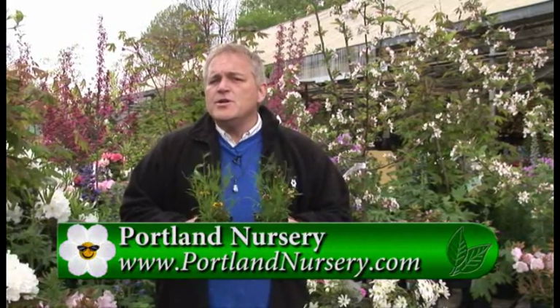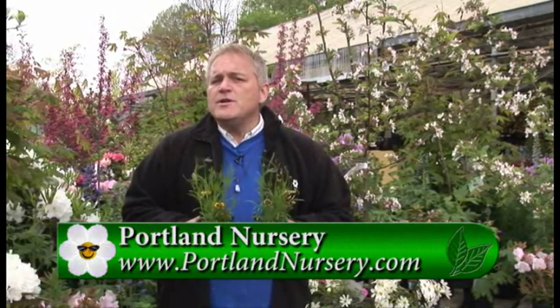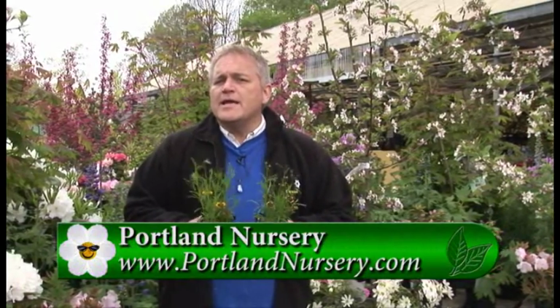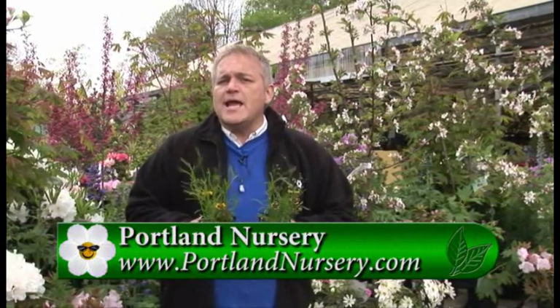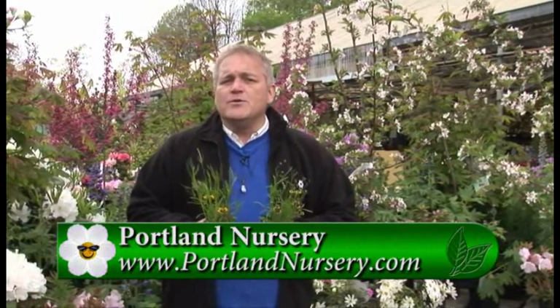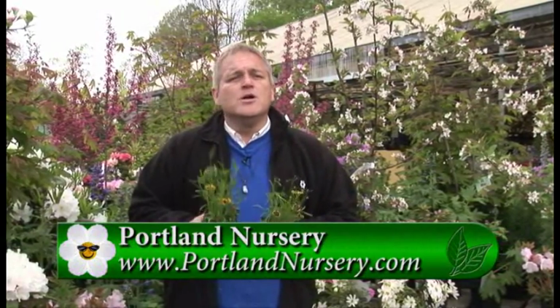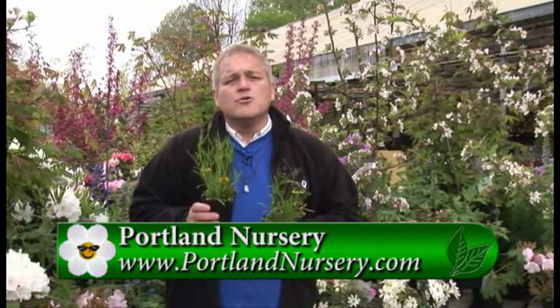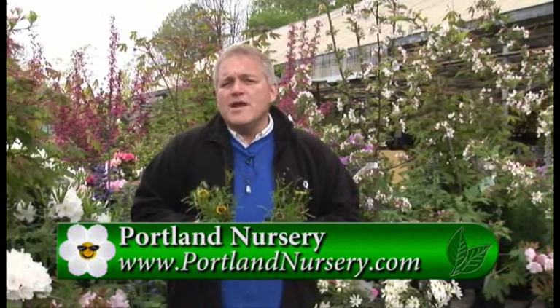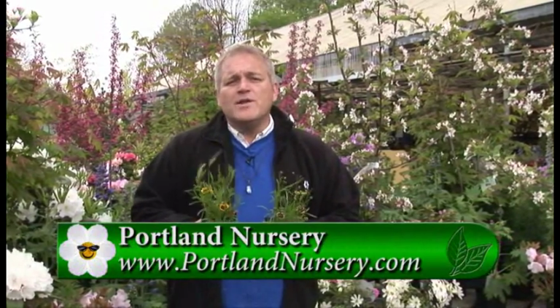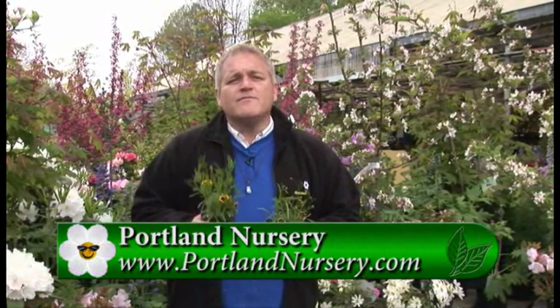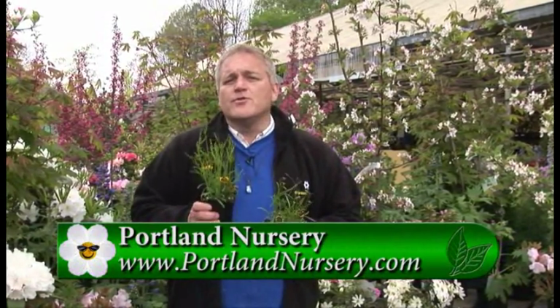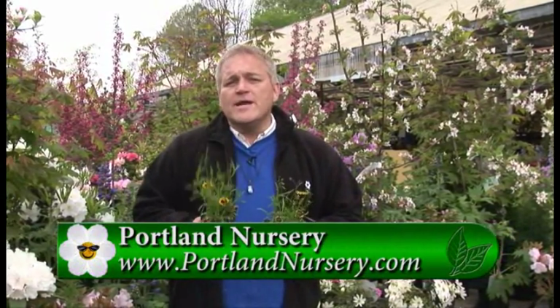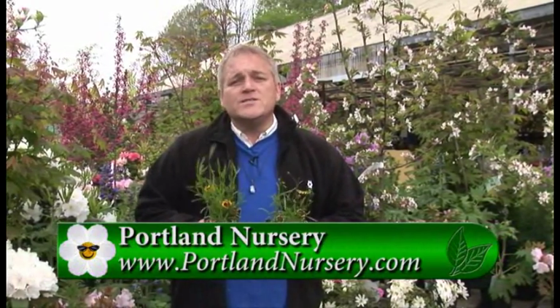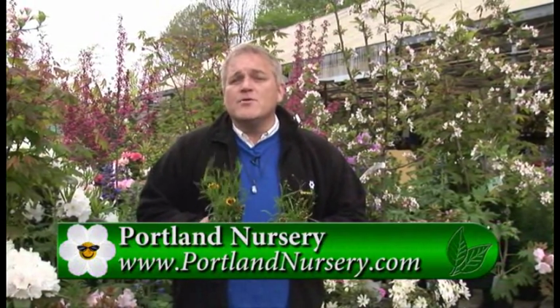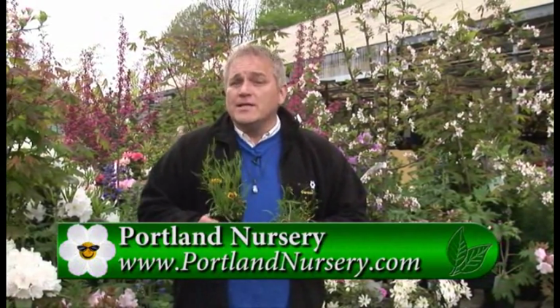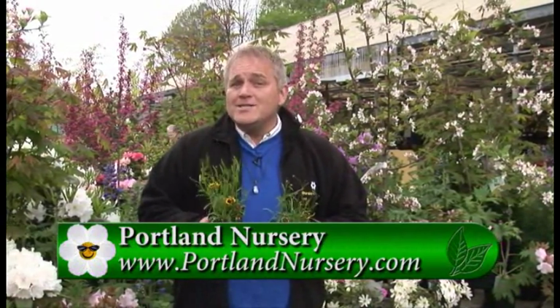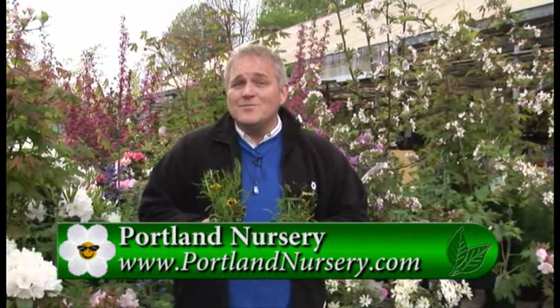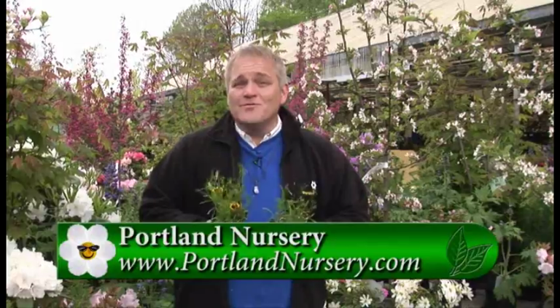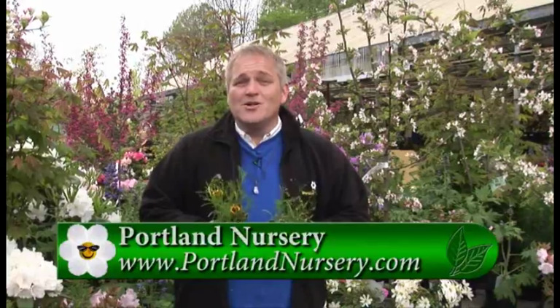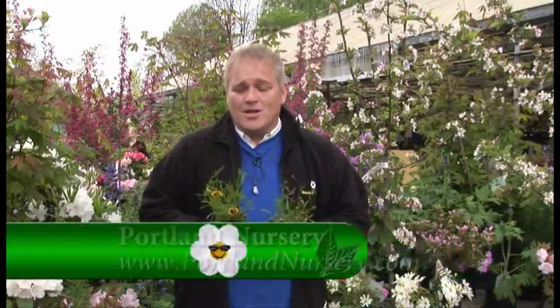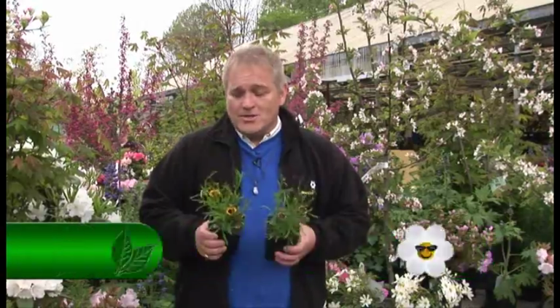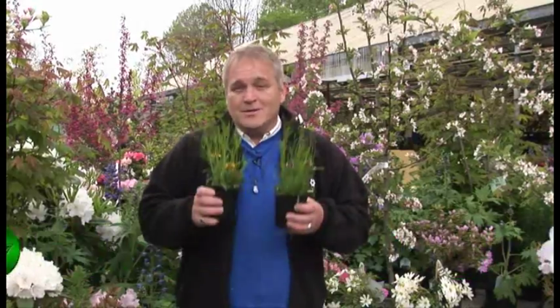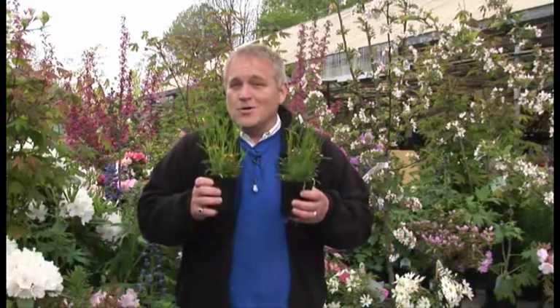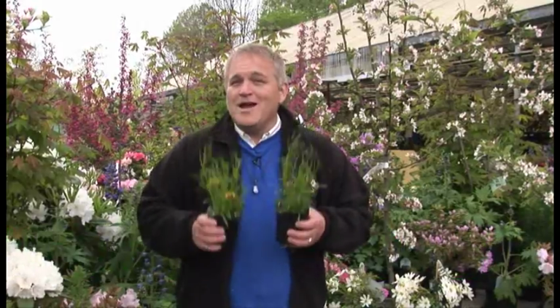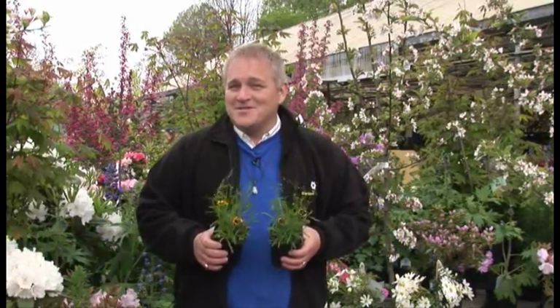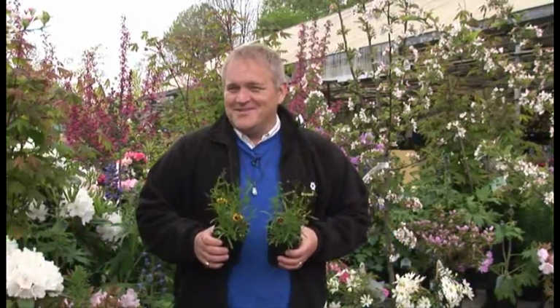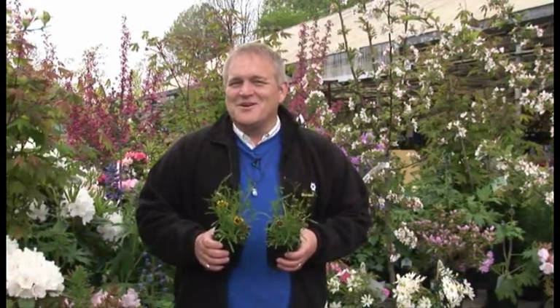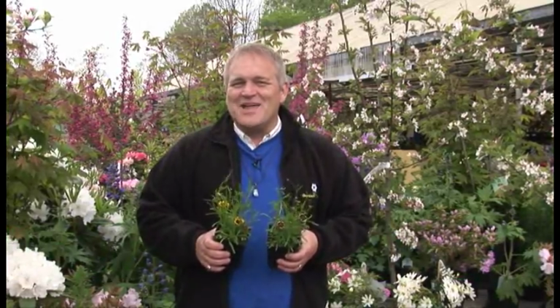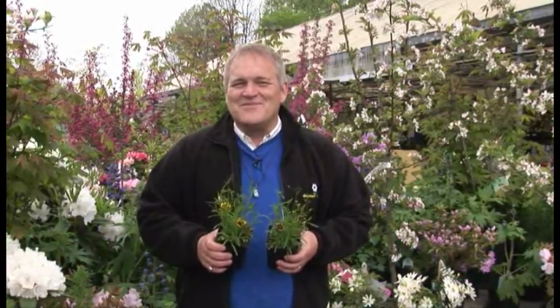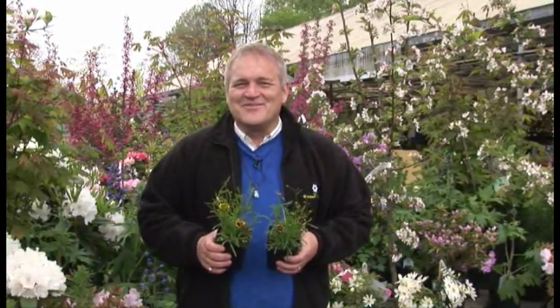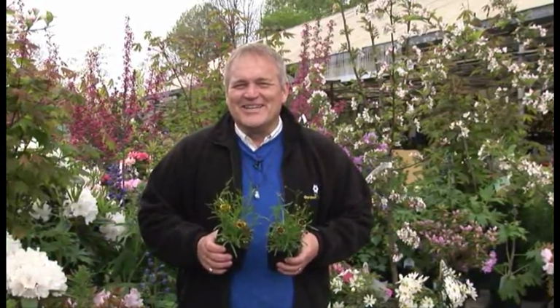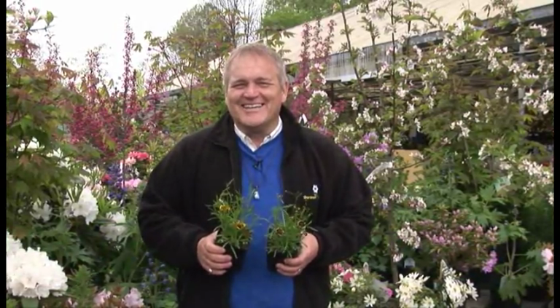You want to treat them like an annual — a great plant for summer and late summer fall color. Coreopsis. It's our plant pick of the week.